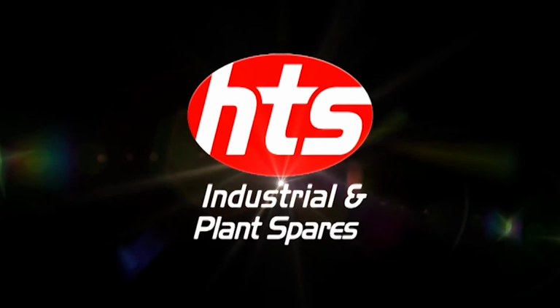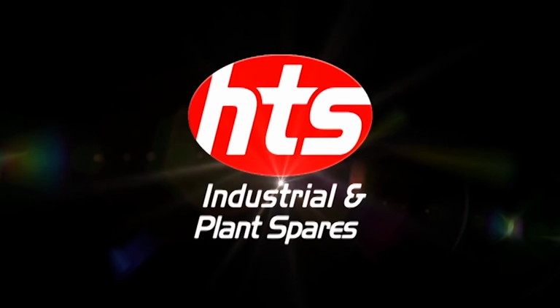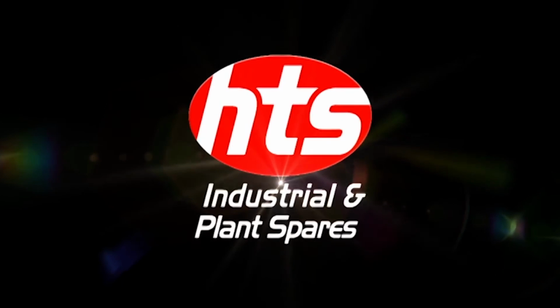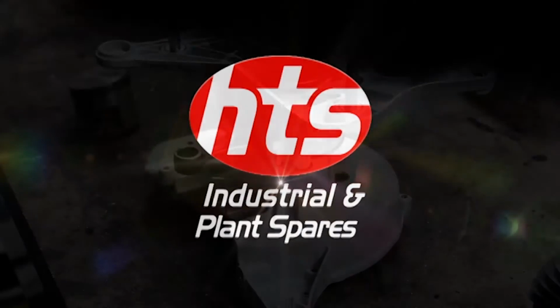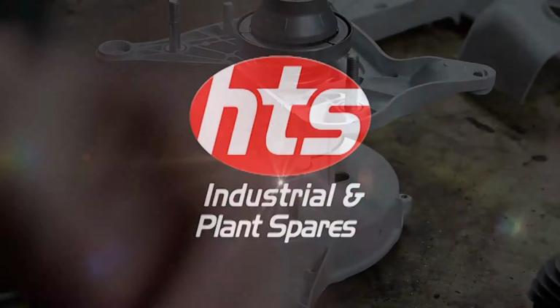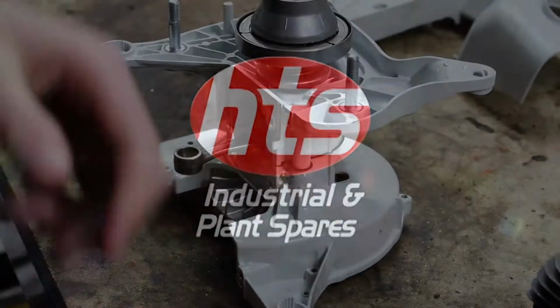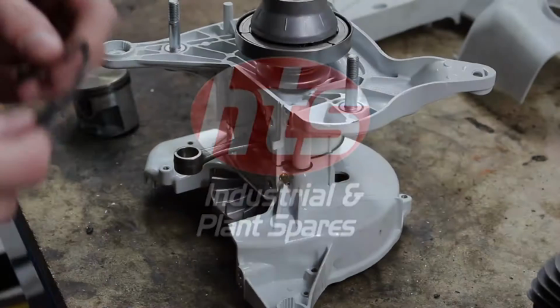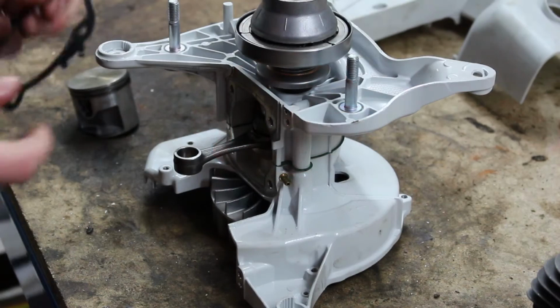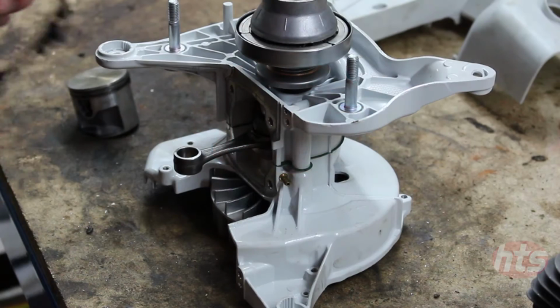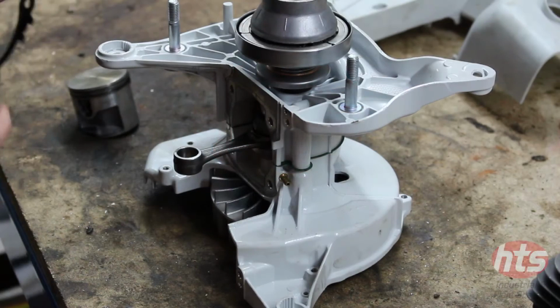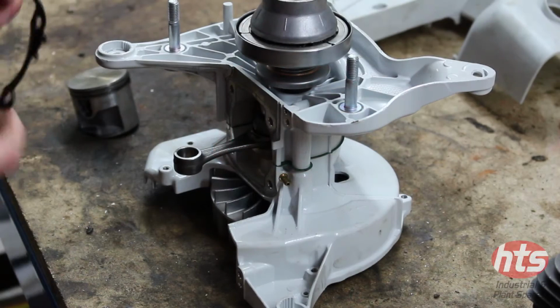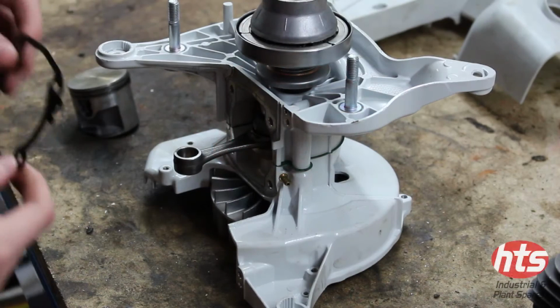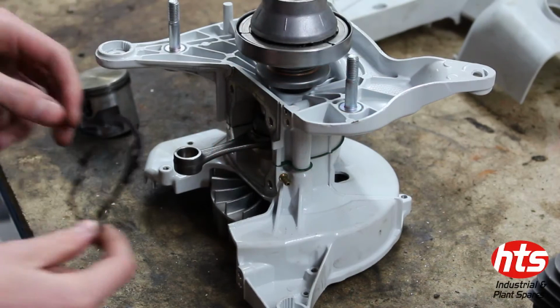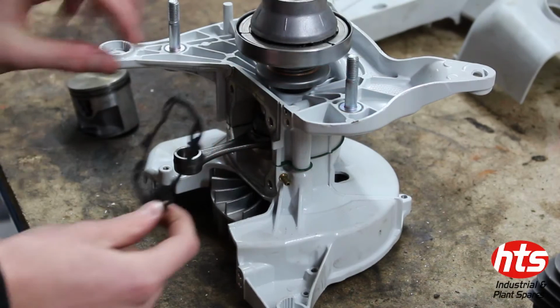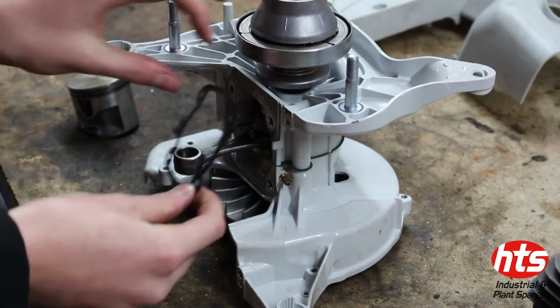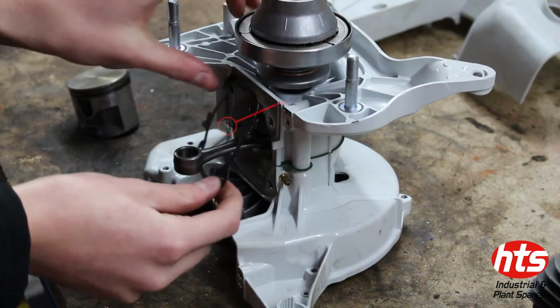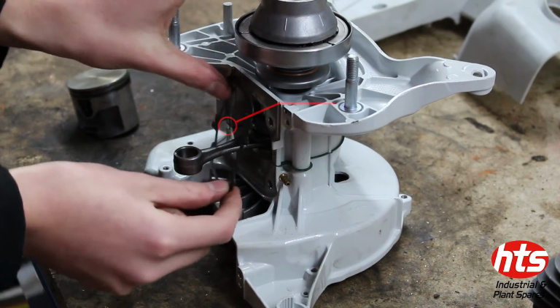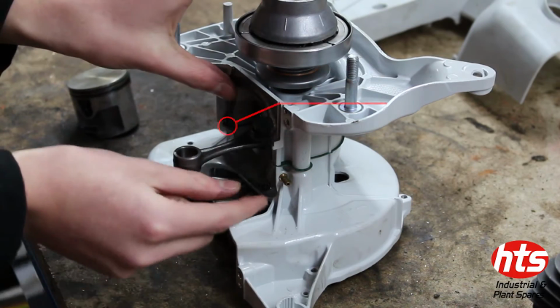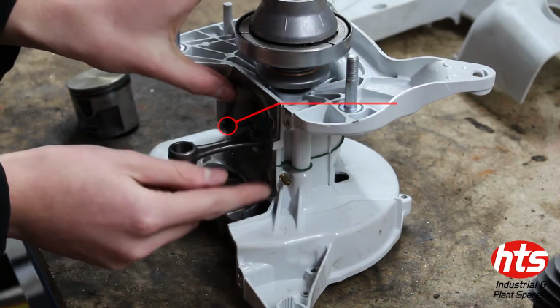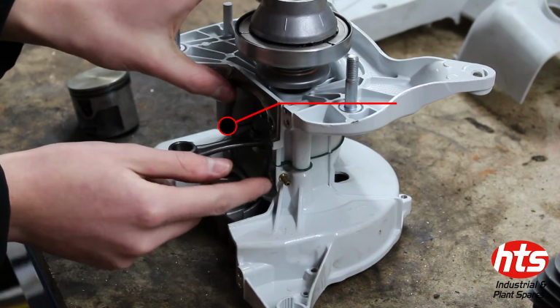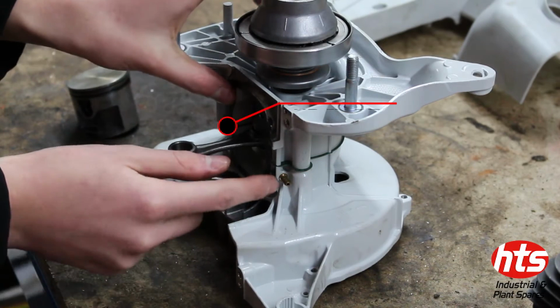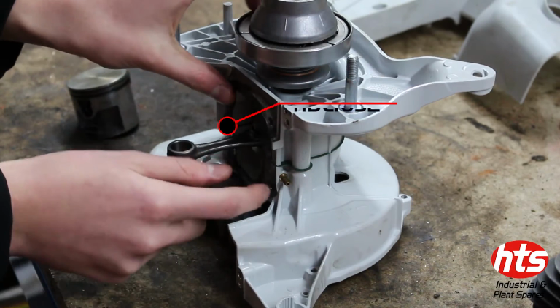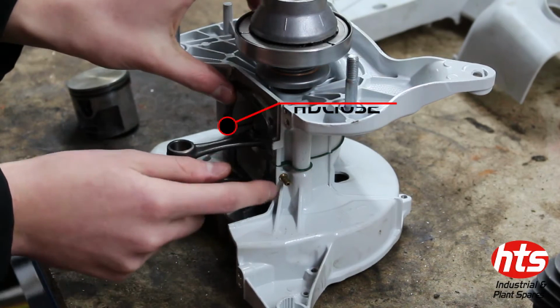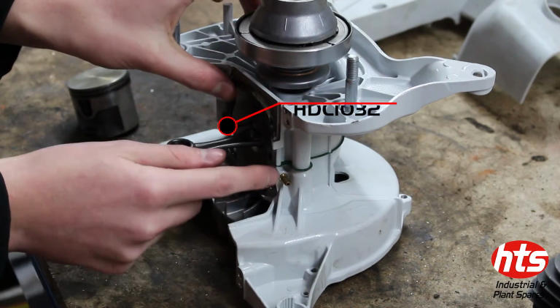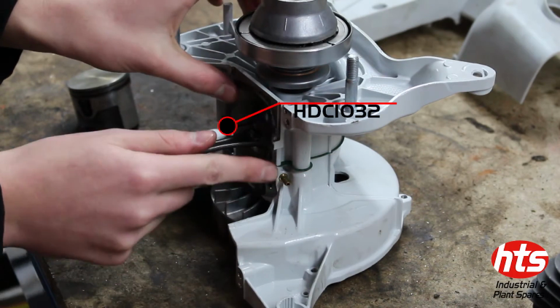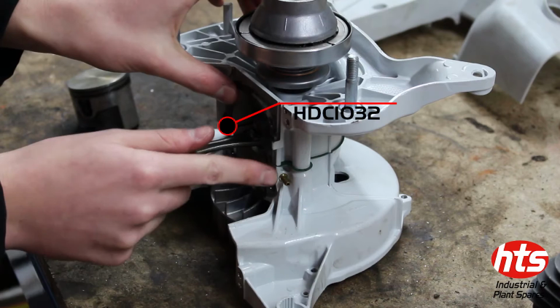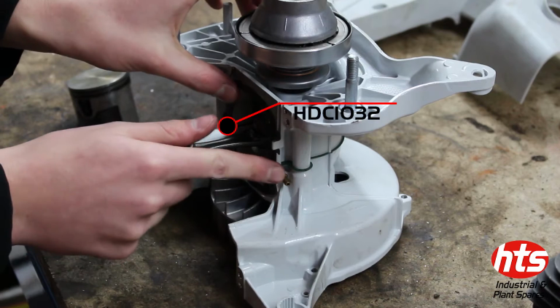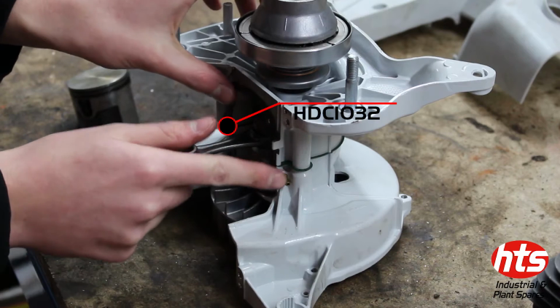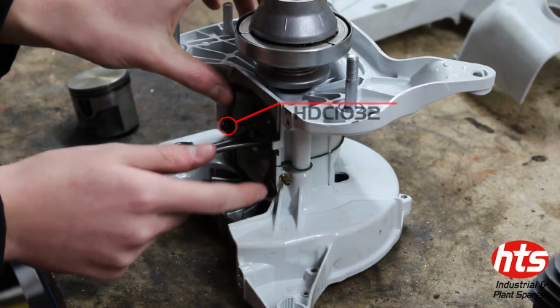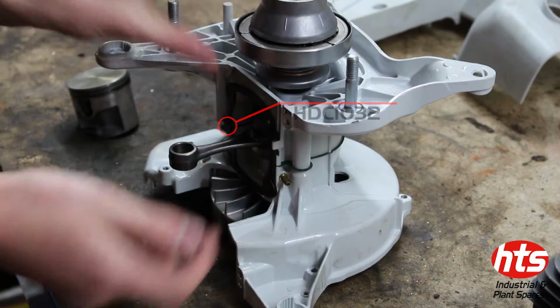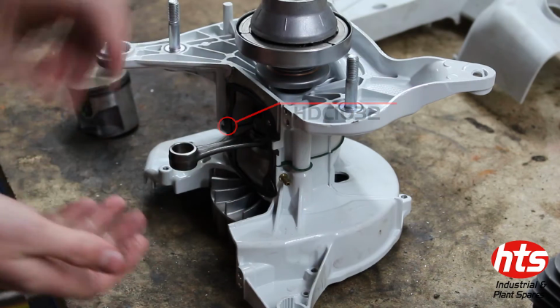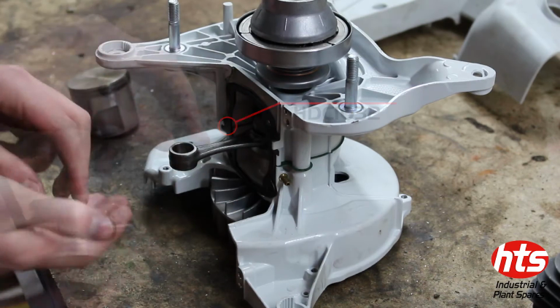How to assemble a Stihl TS410 Cylinder and Piston. Firstly, place the cylinder gasket at the base of the cylinder.